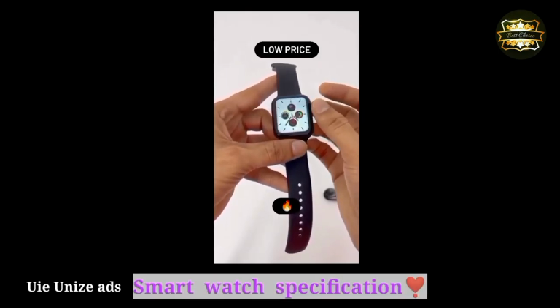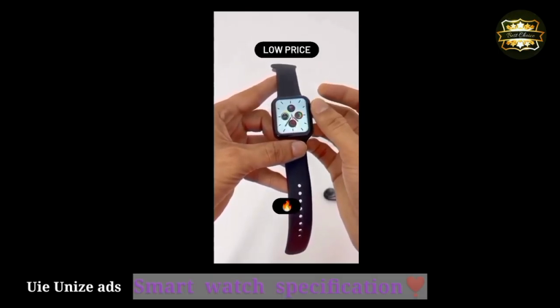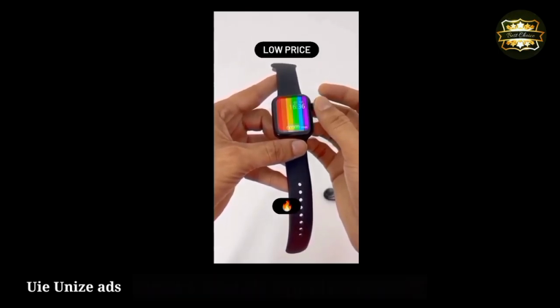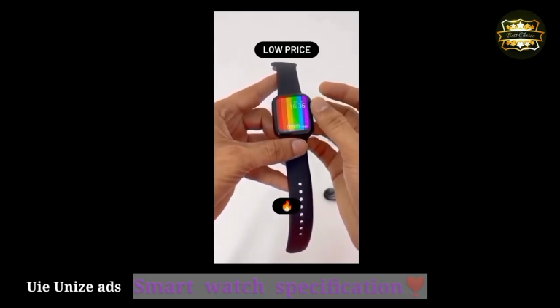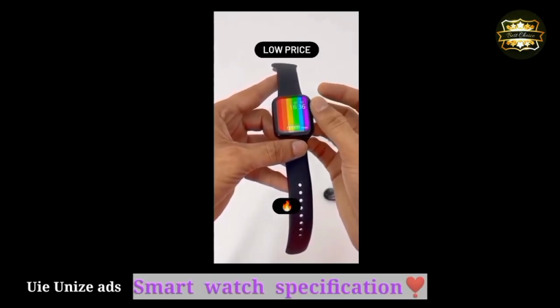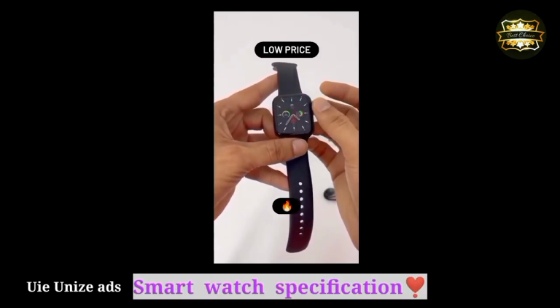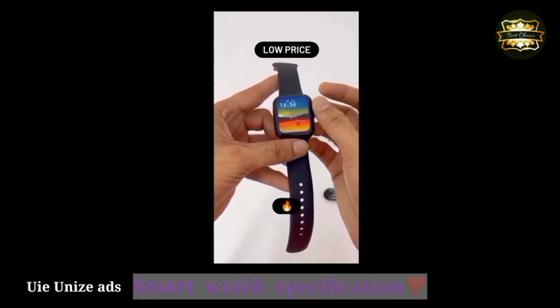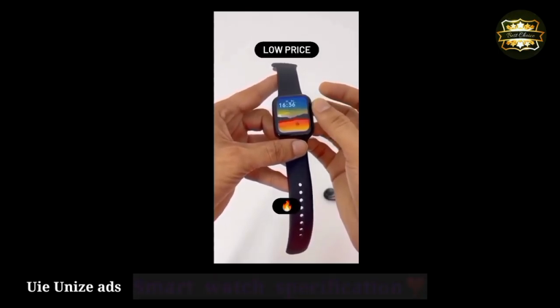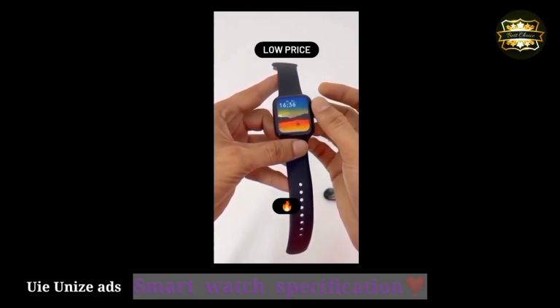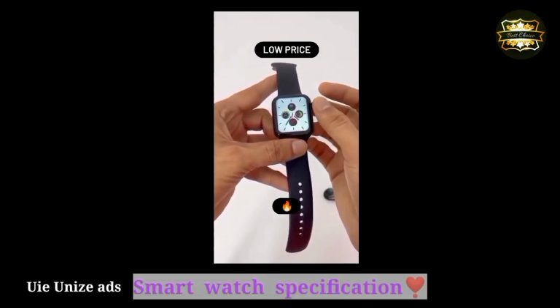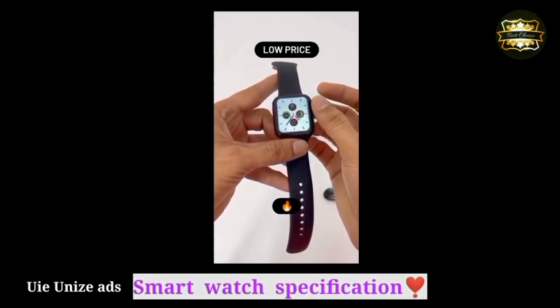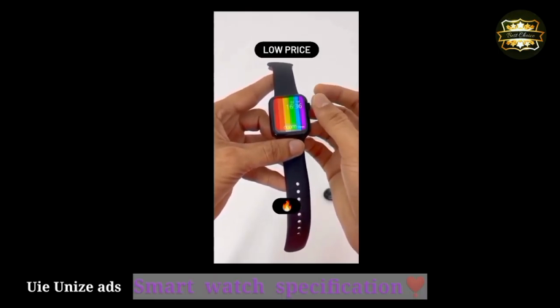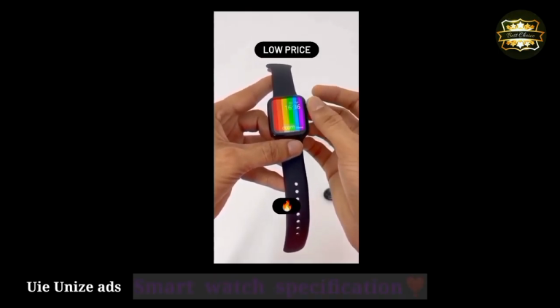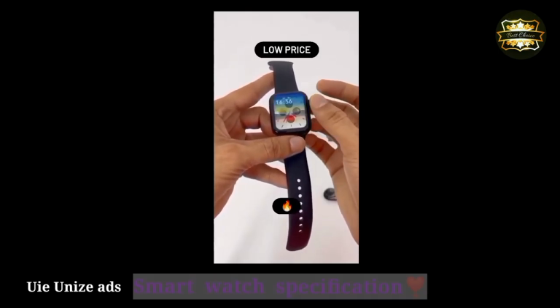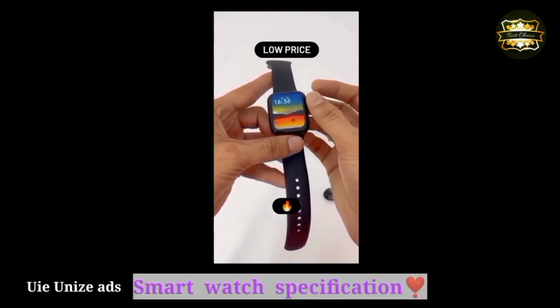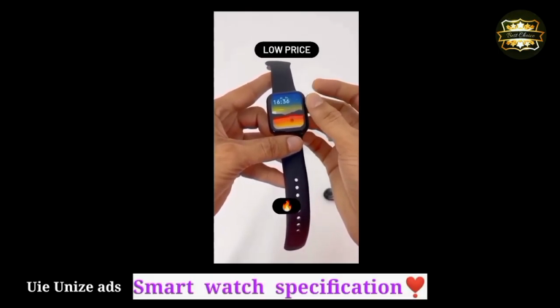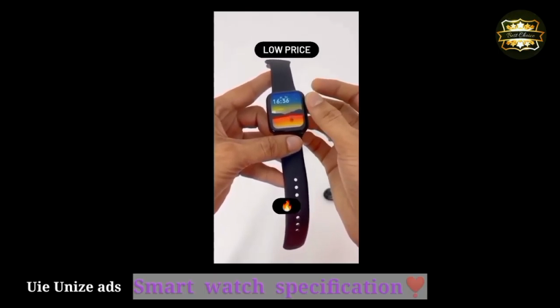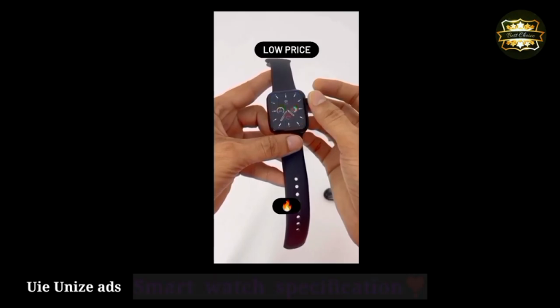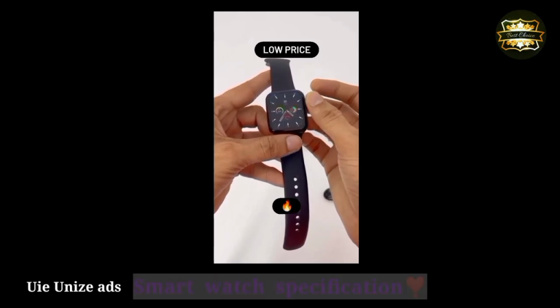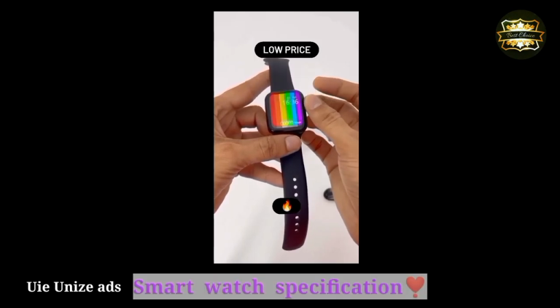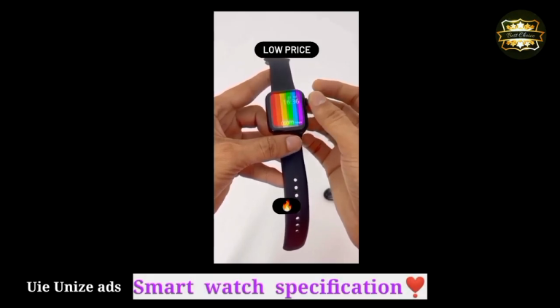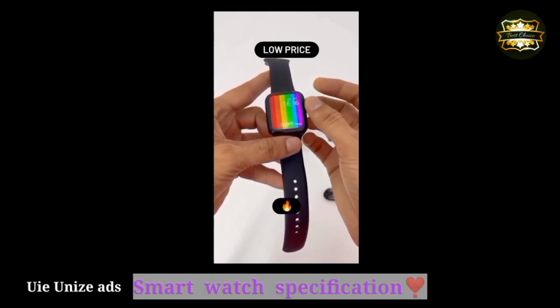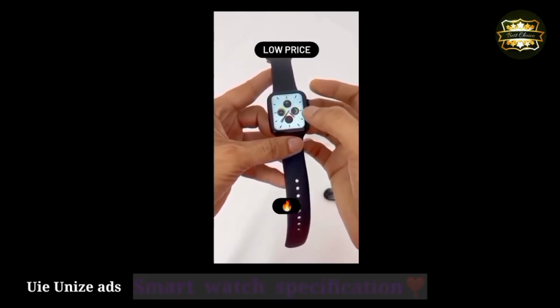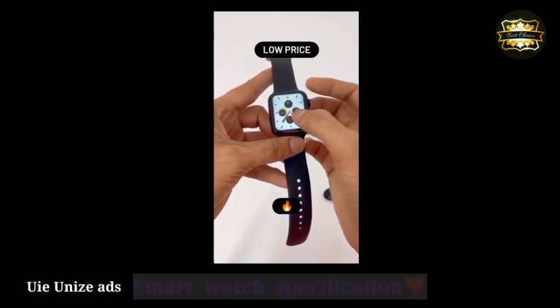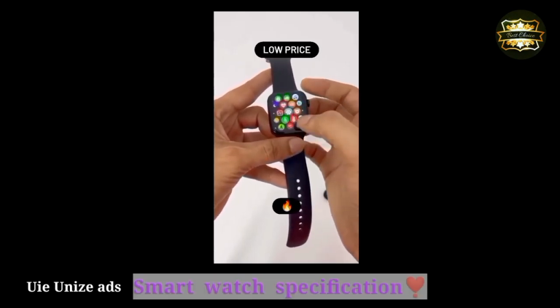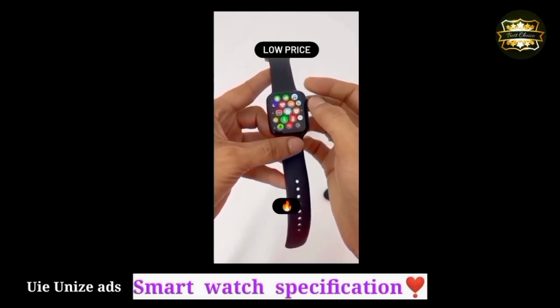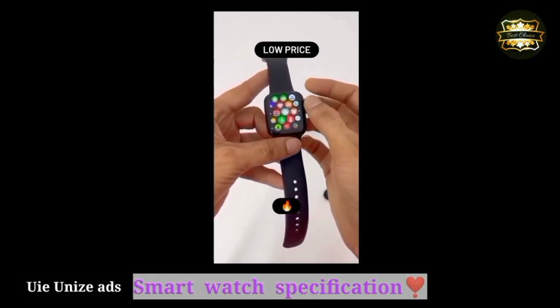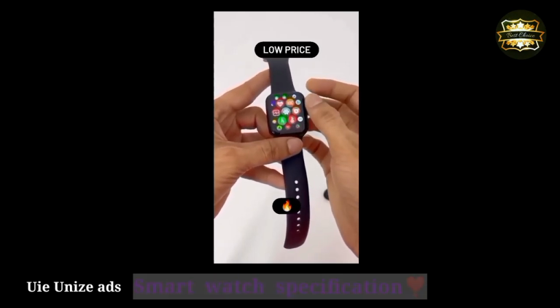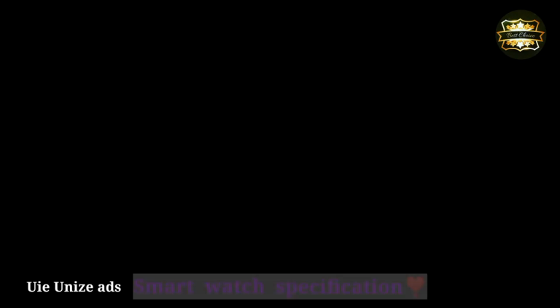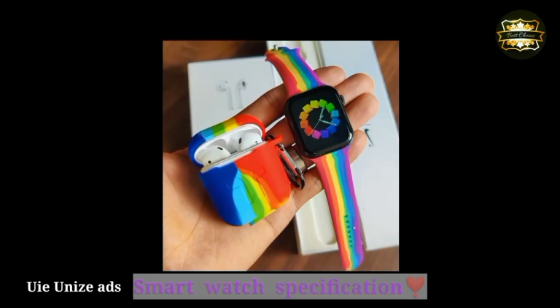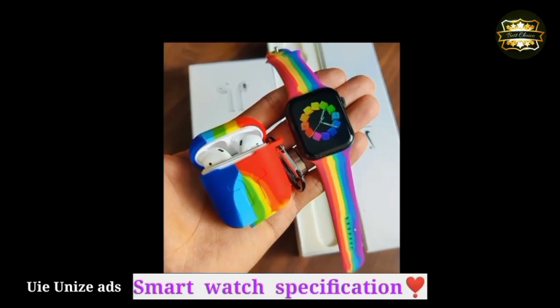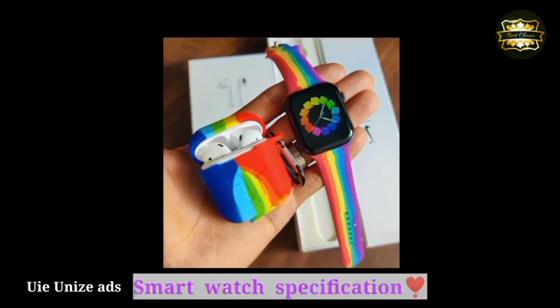They also have a user manual, watch strap, charging card and charging port included in the package.